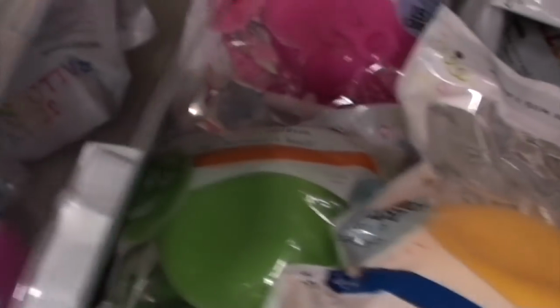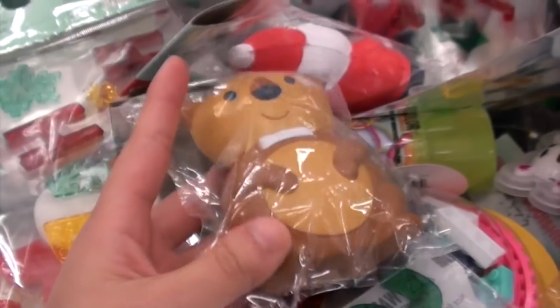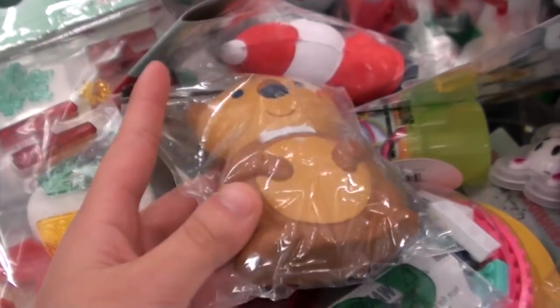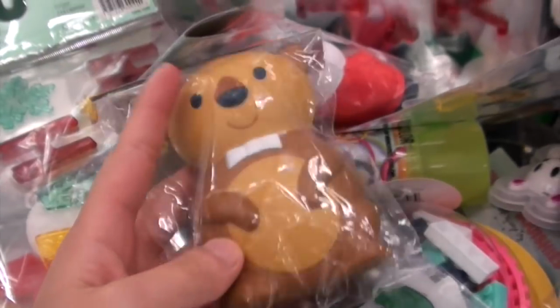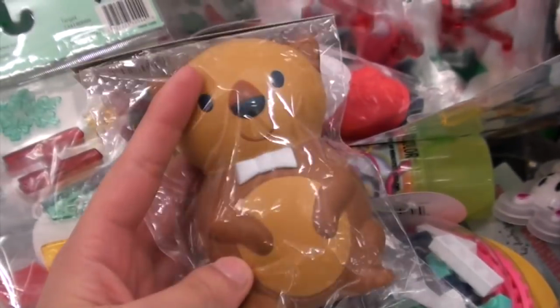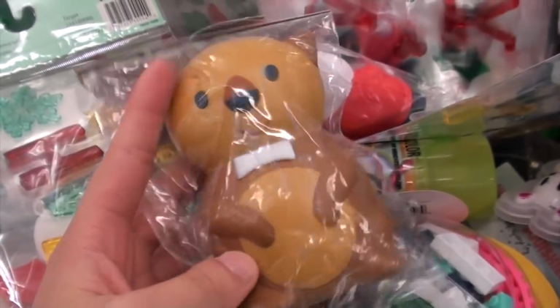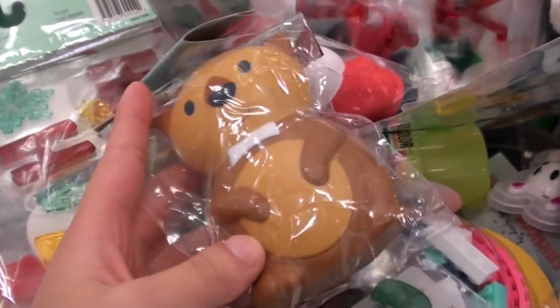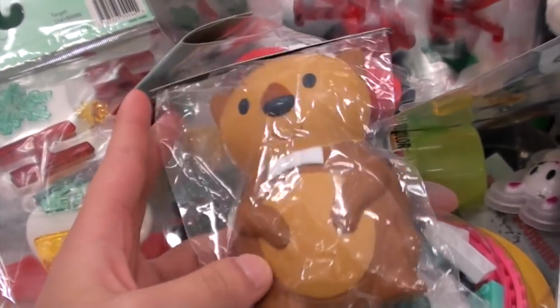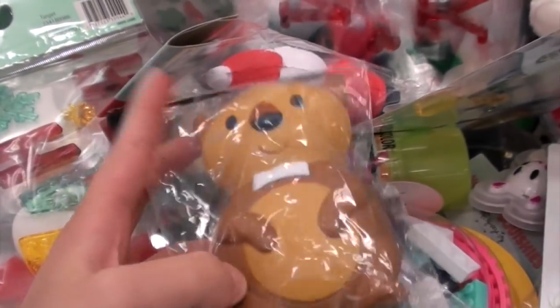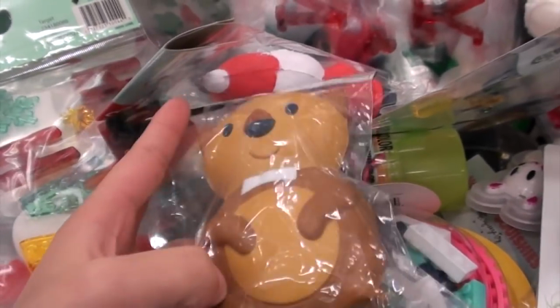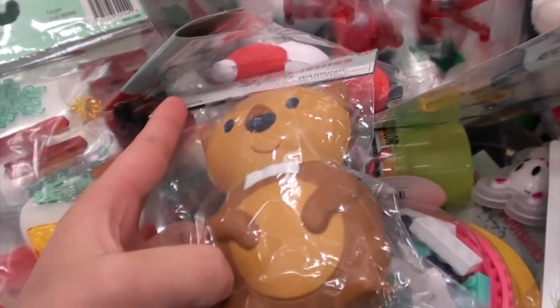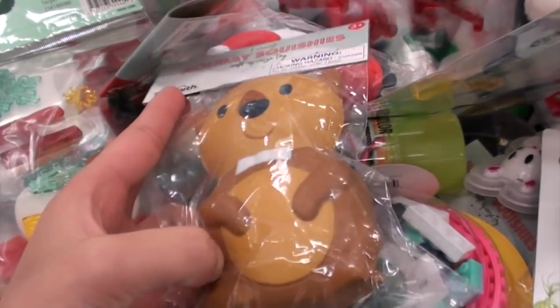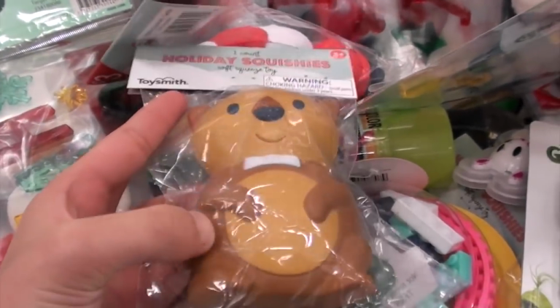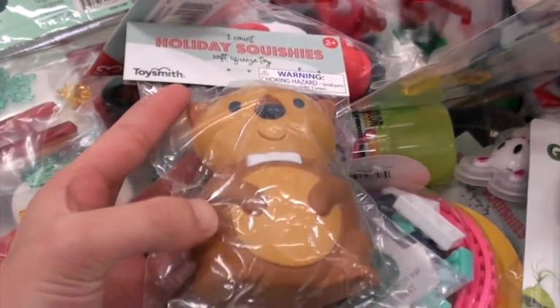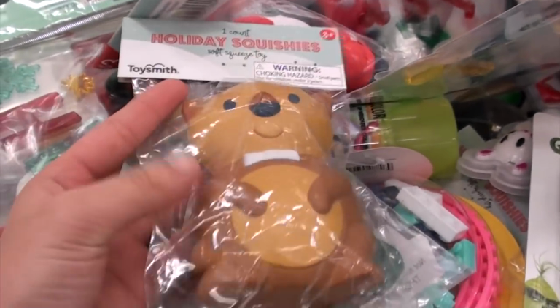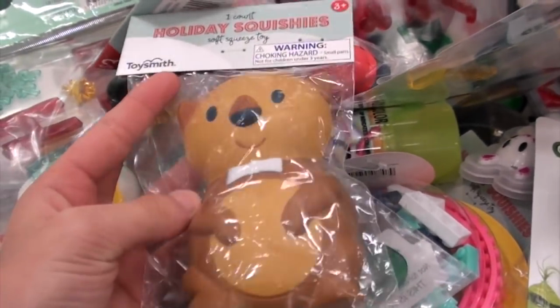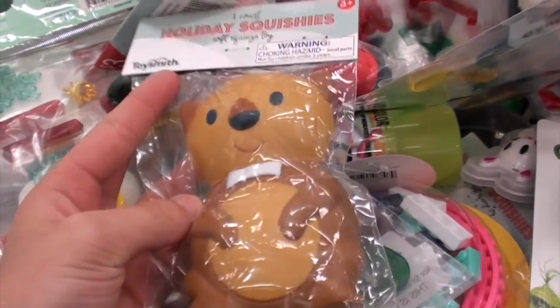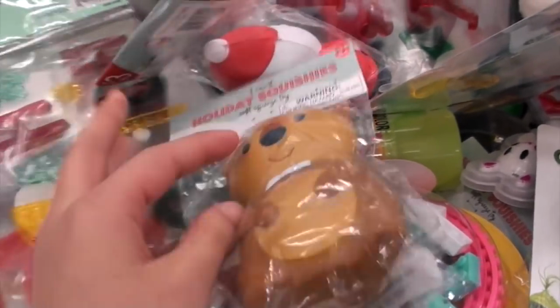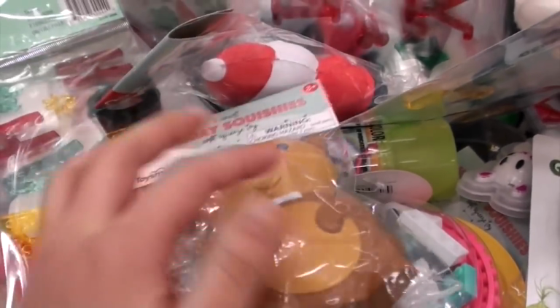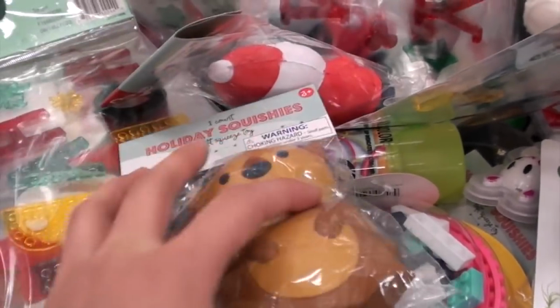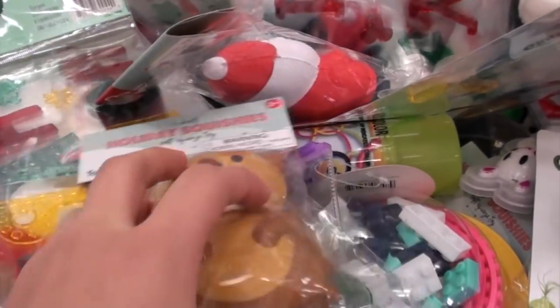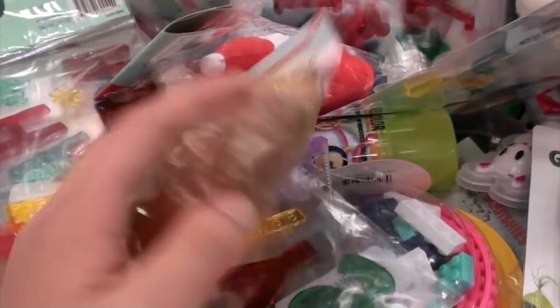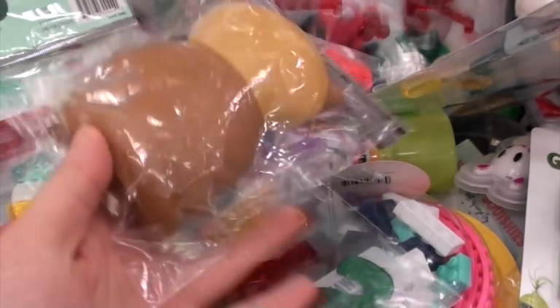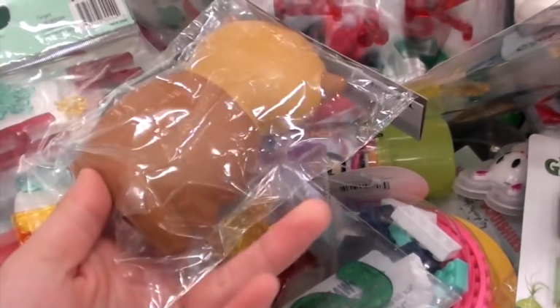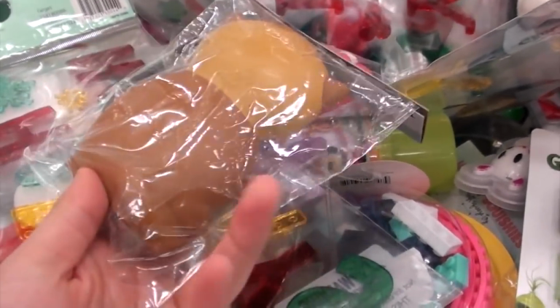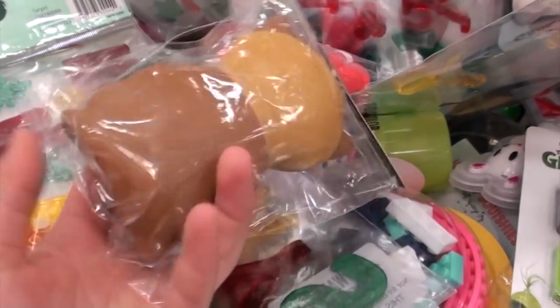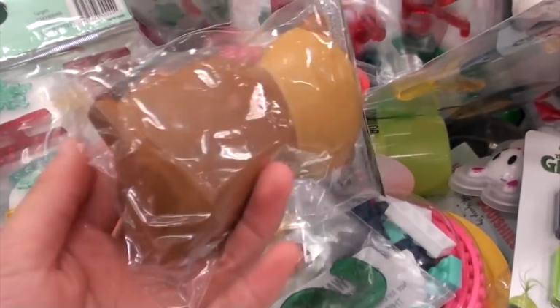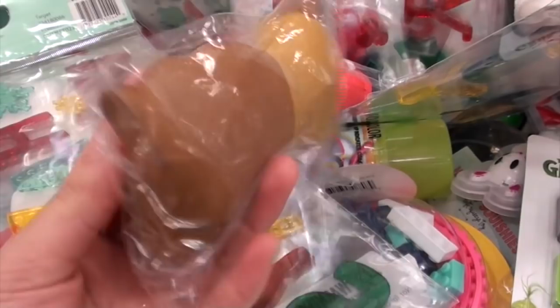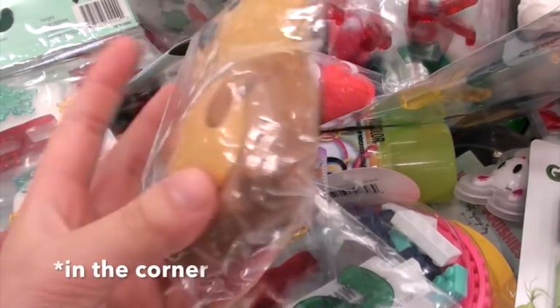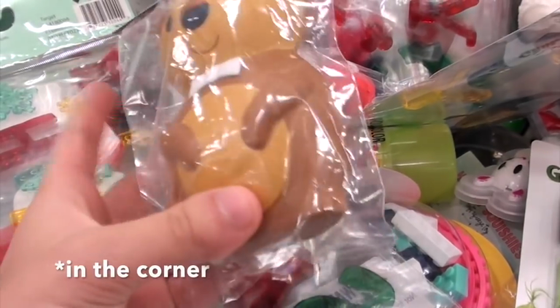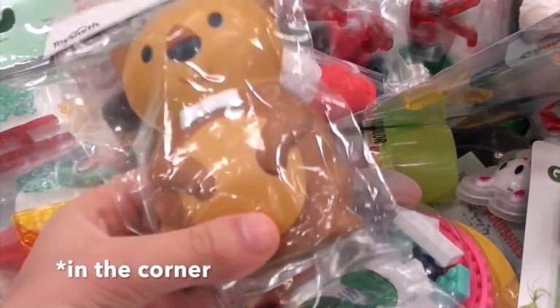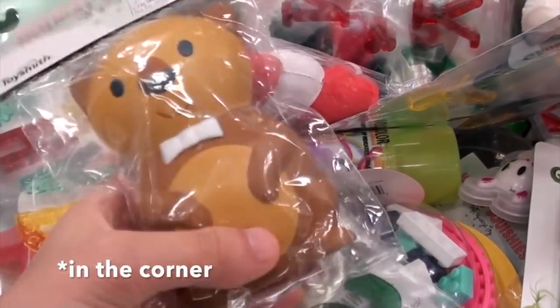I did find these Christmas squishies and I already made a video on these, so I'll leave it in the iCard down below.